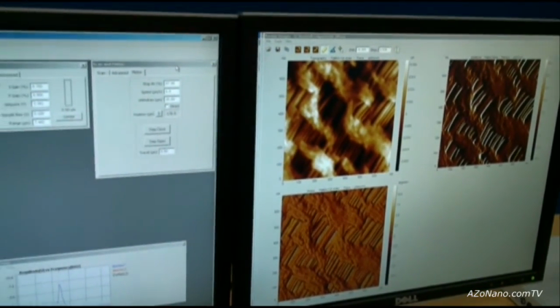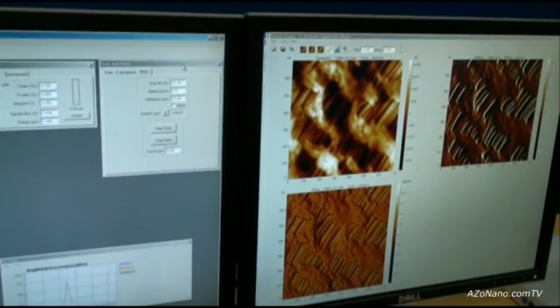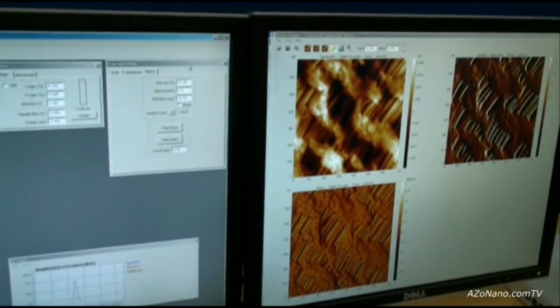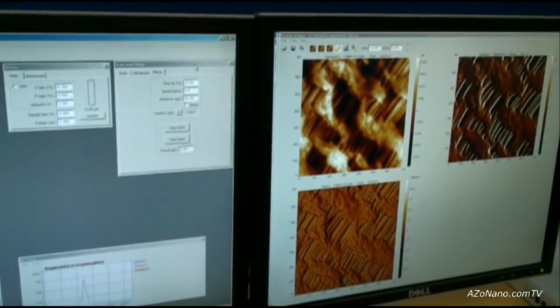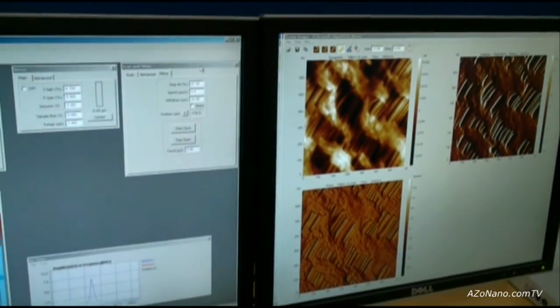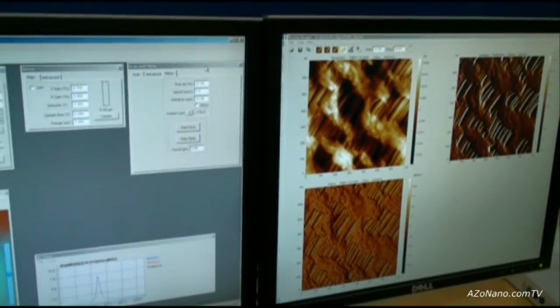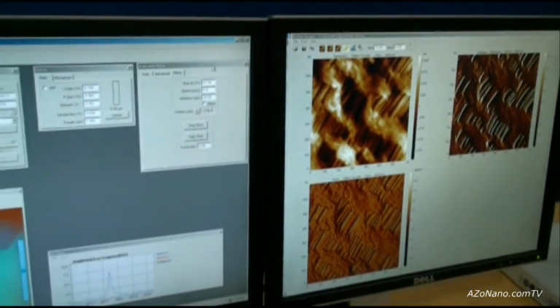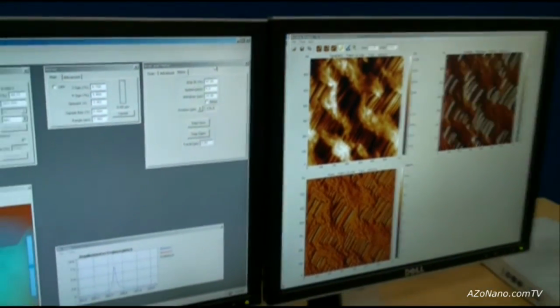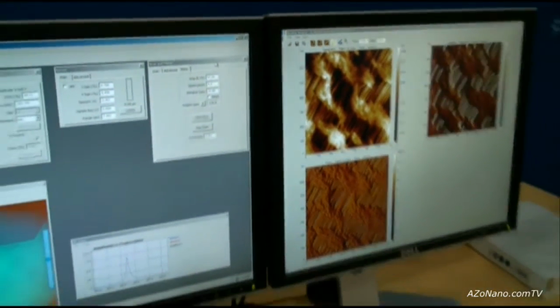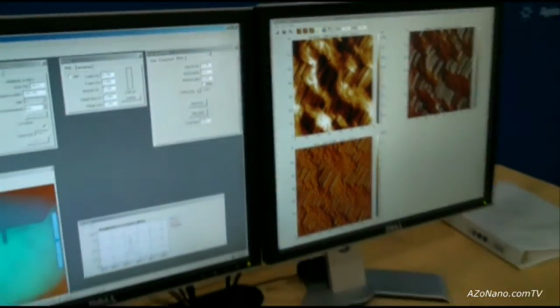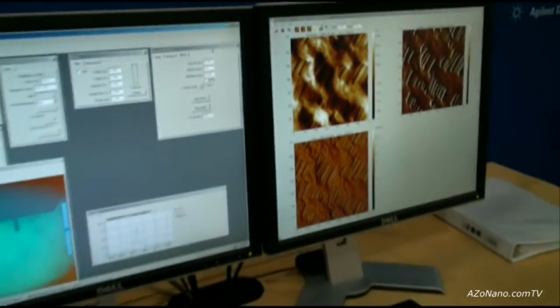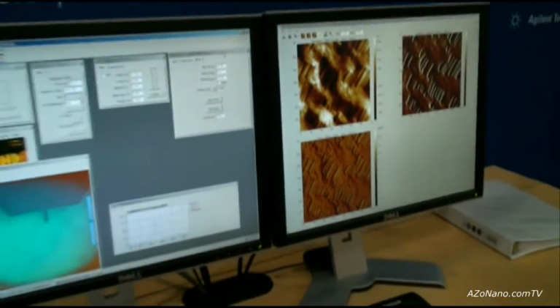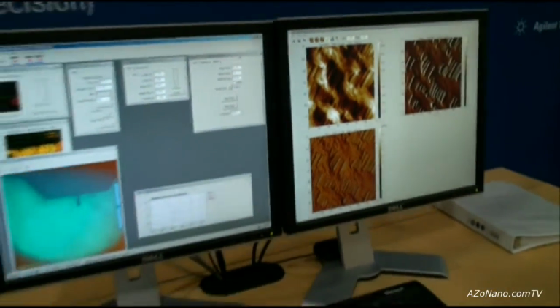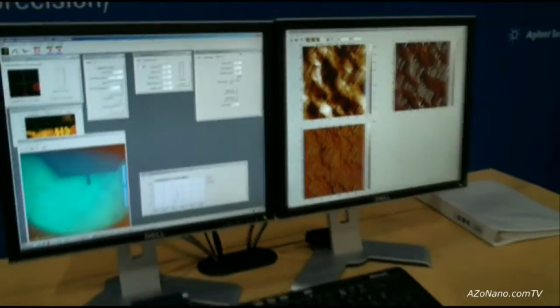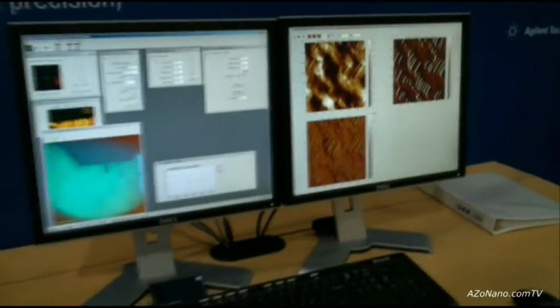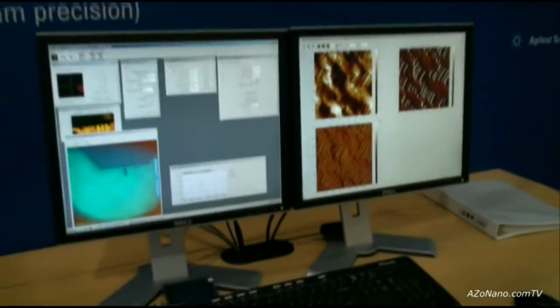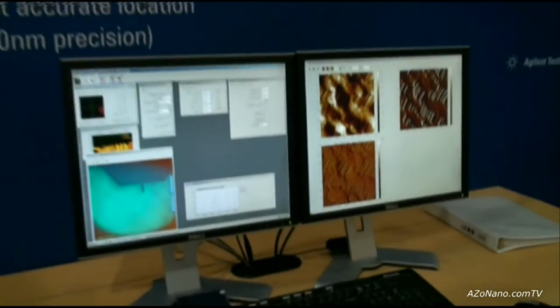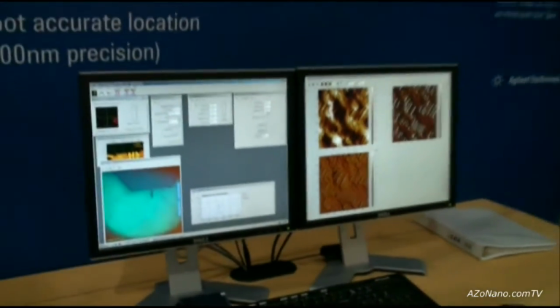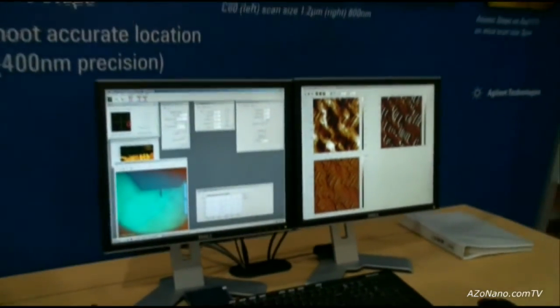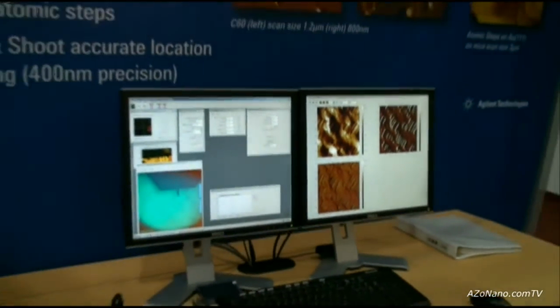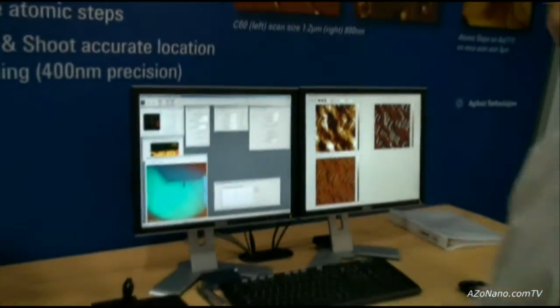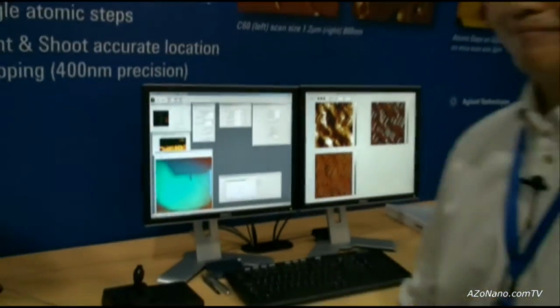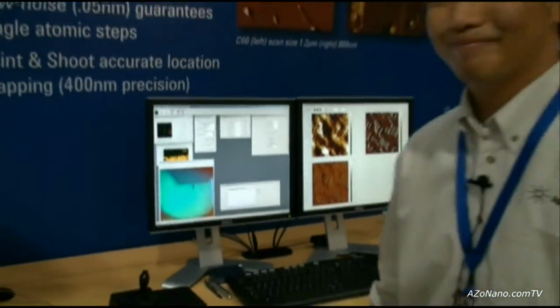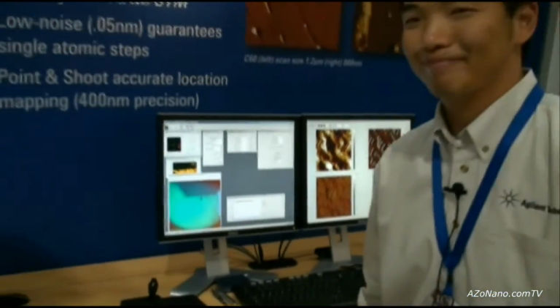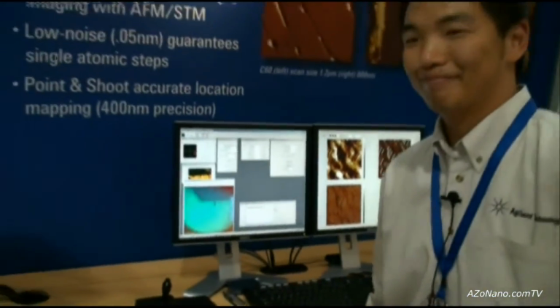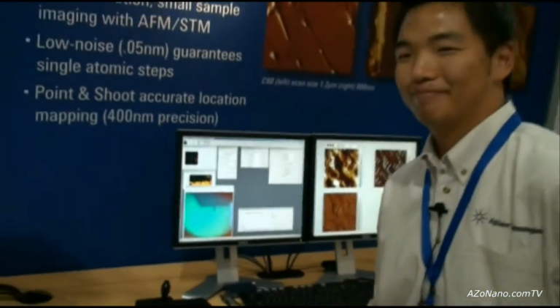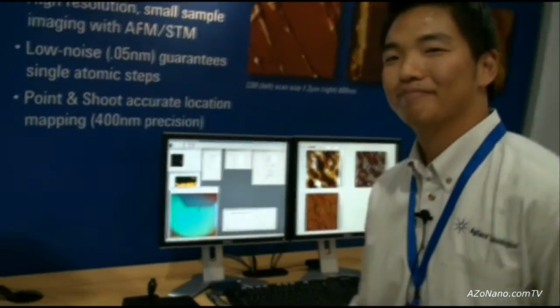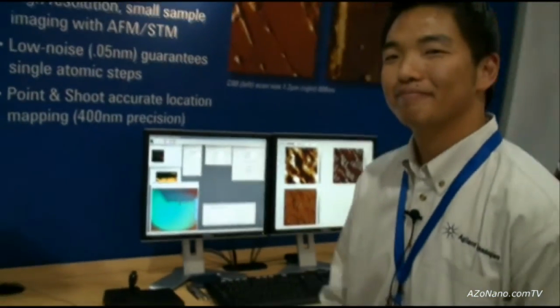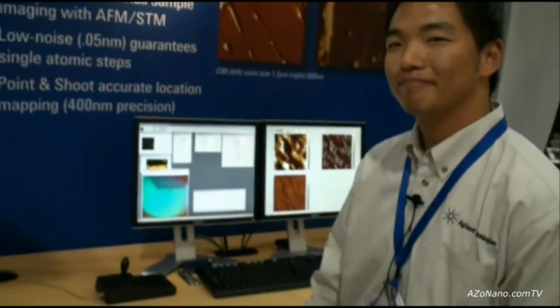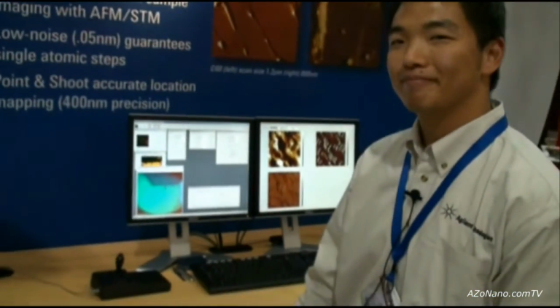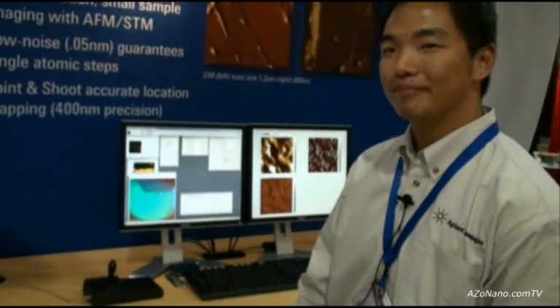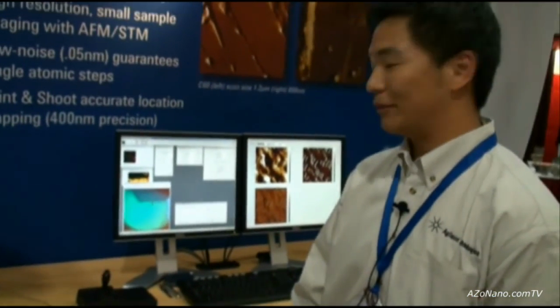Thanks very much to Gil for the demonstration and for introducing us to the Agilent 5600 LS AFM. Thank you.